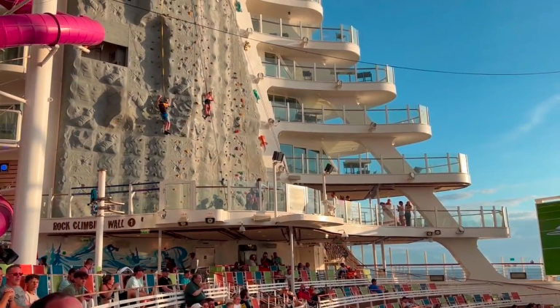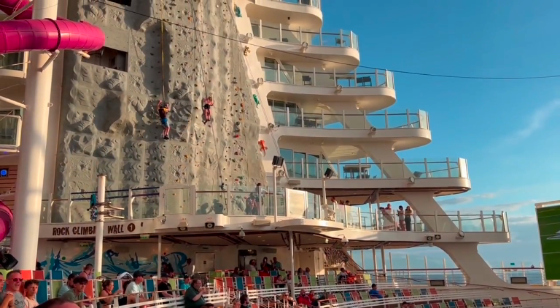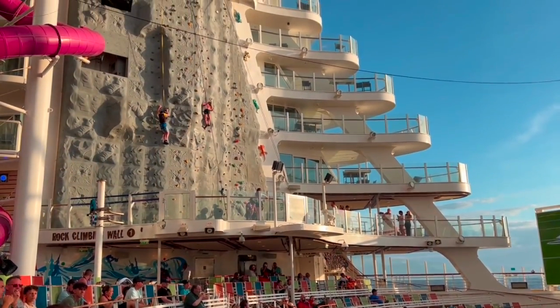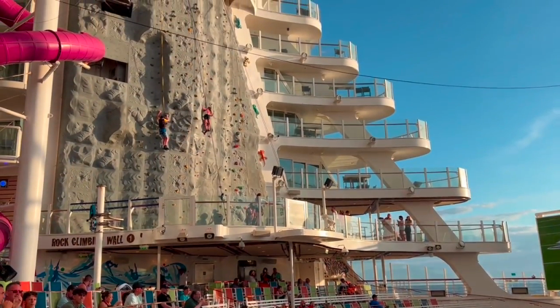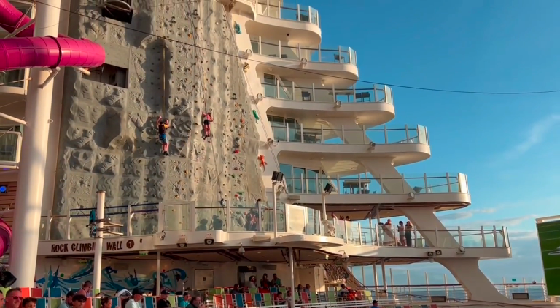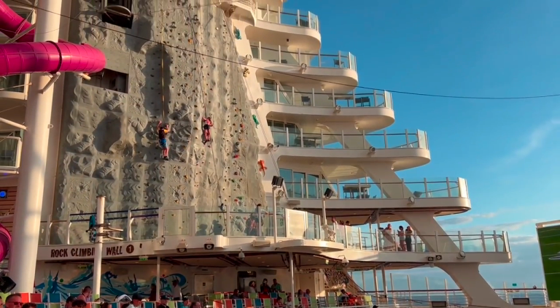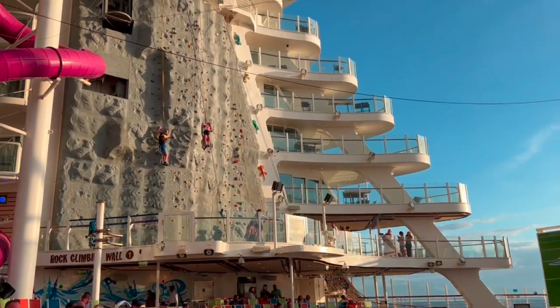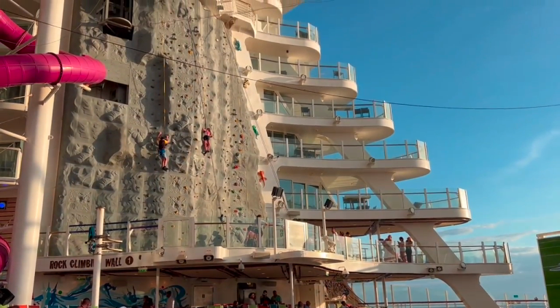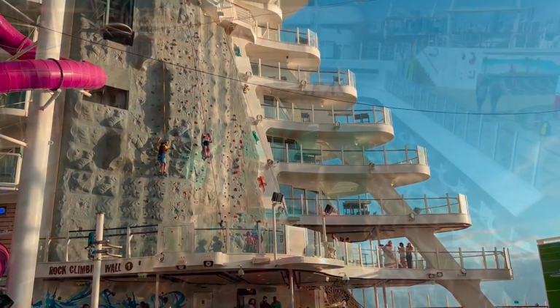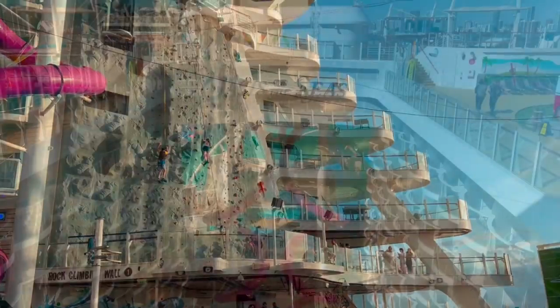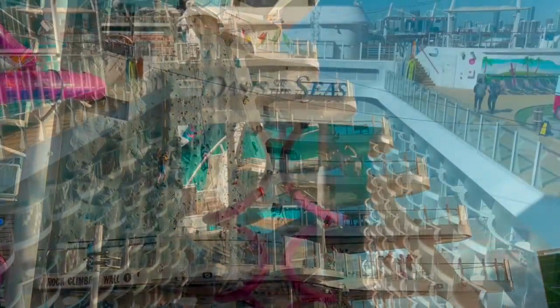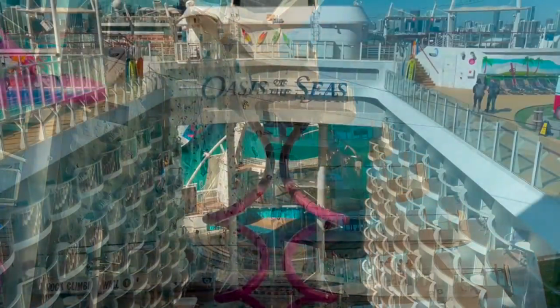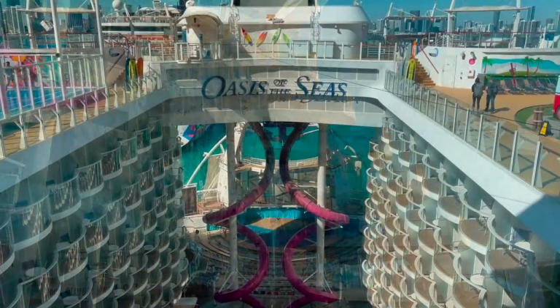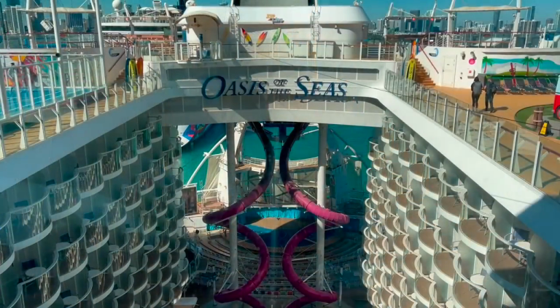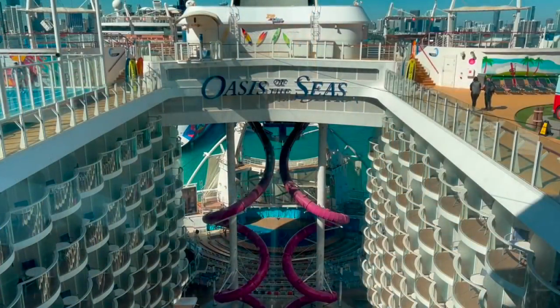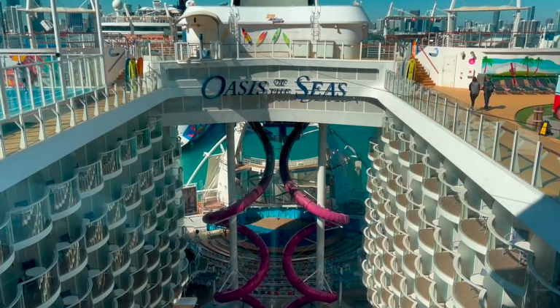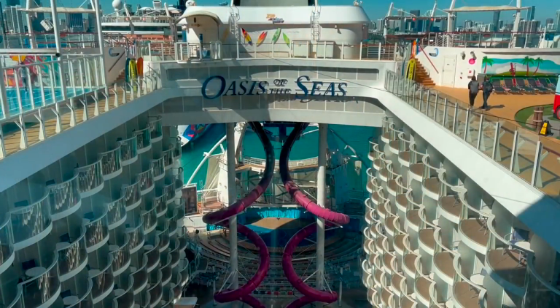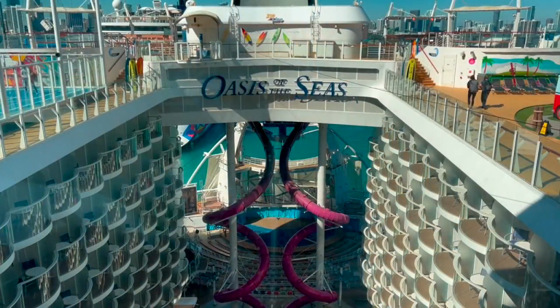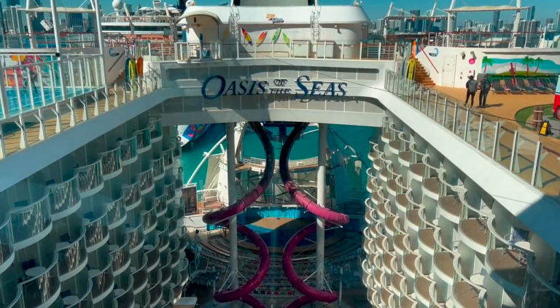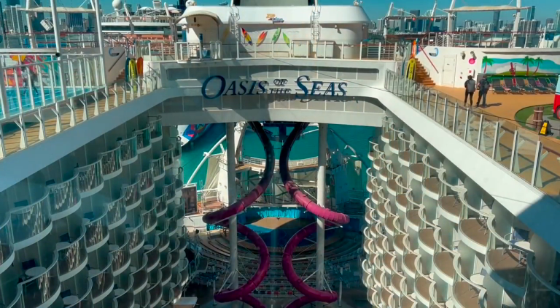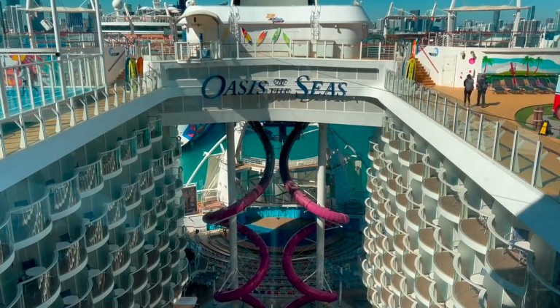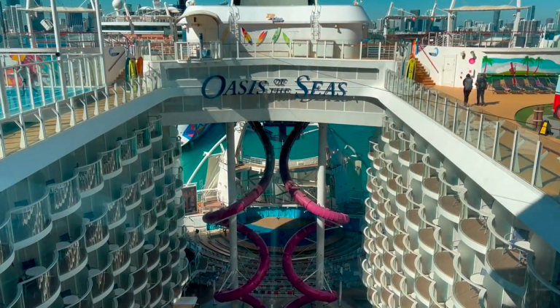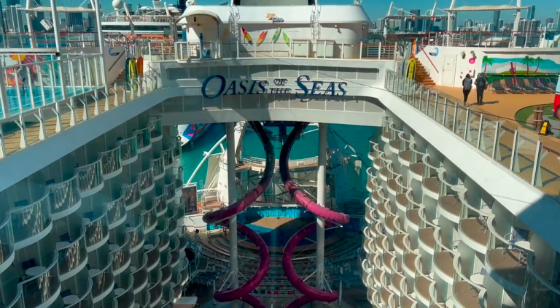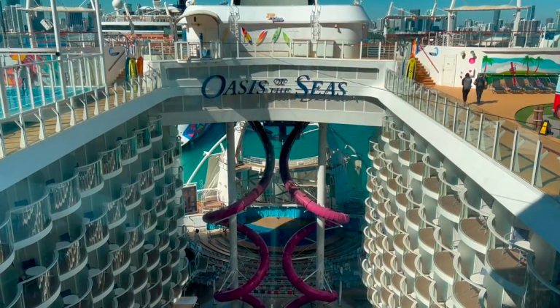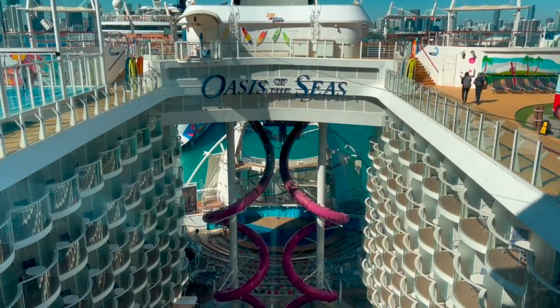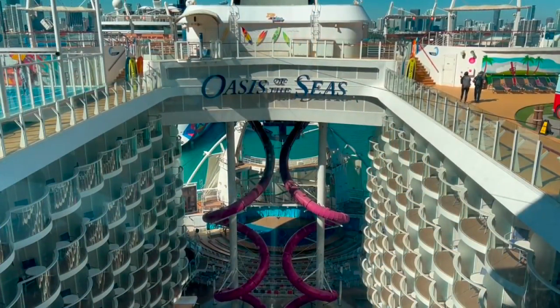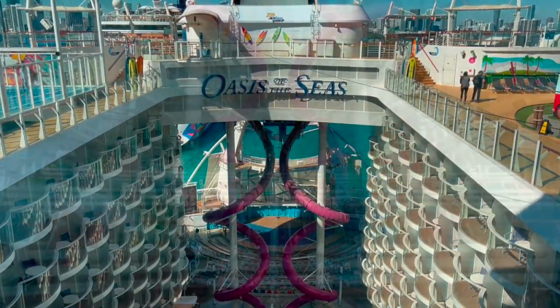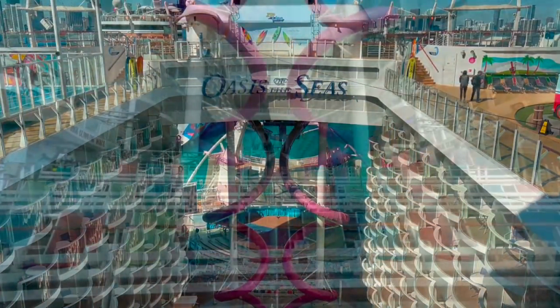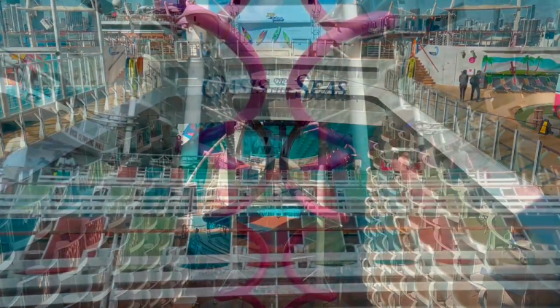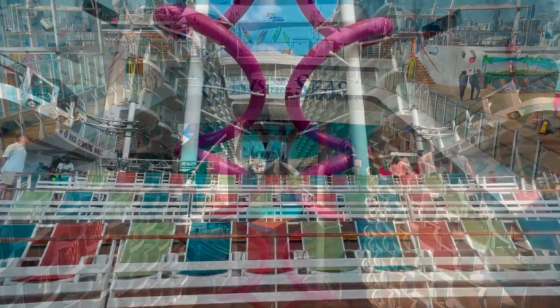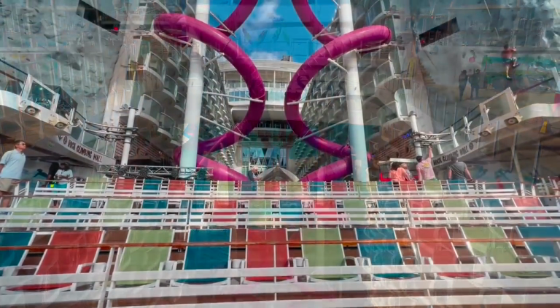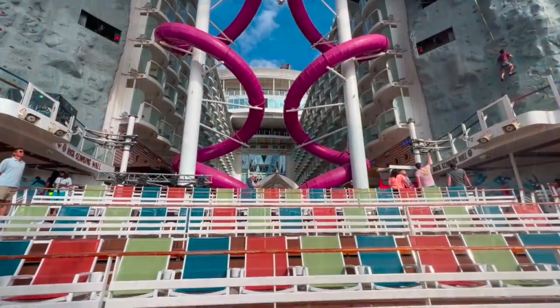Our stops were Perfect Day at Coco Cay, Cozumel, Honduras, and Costa Maya.